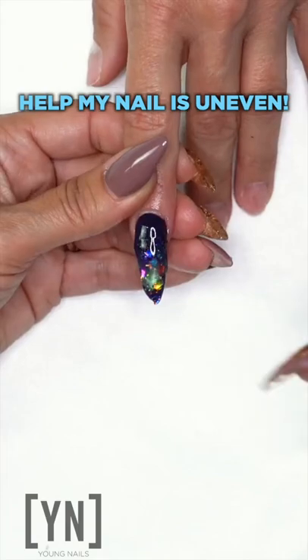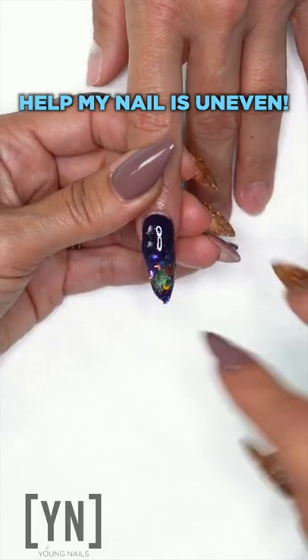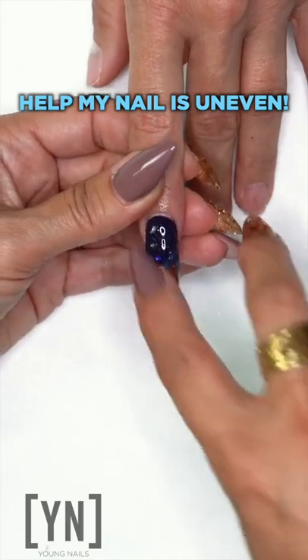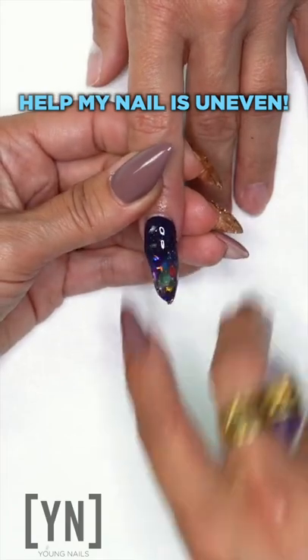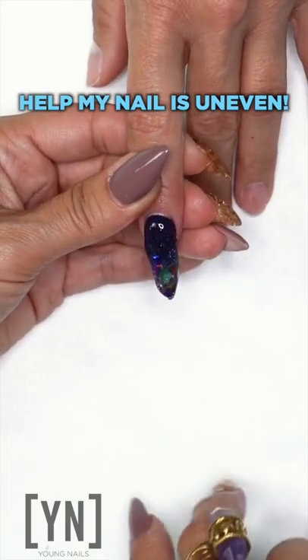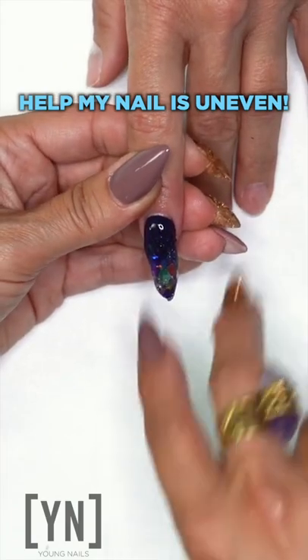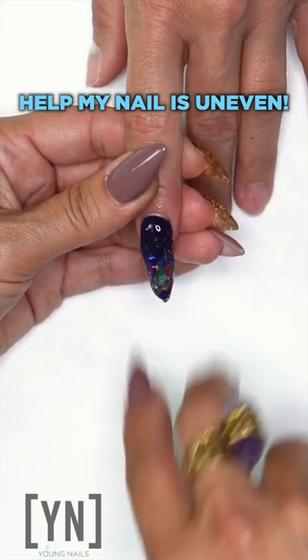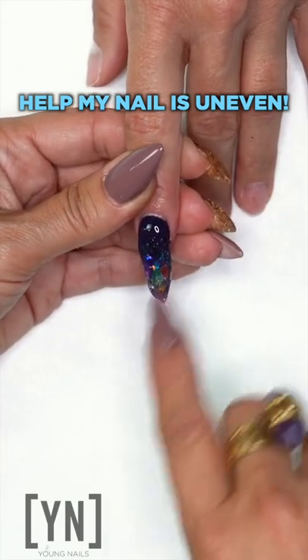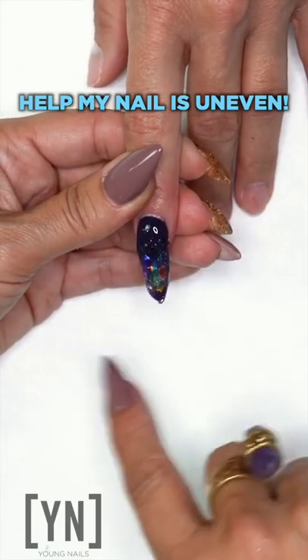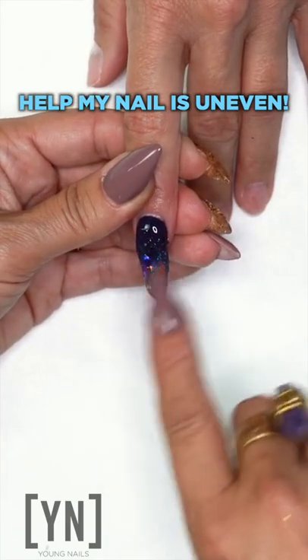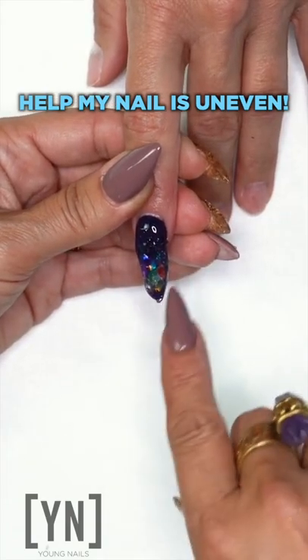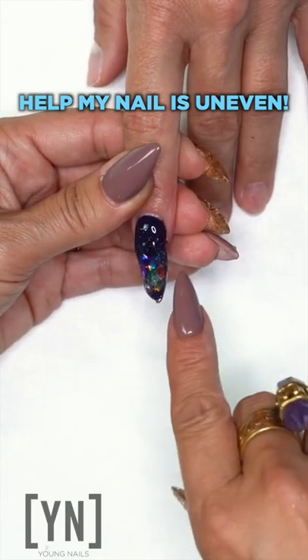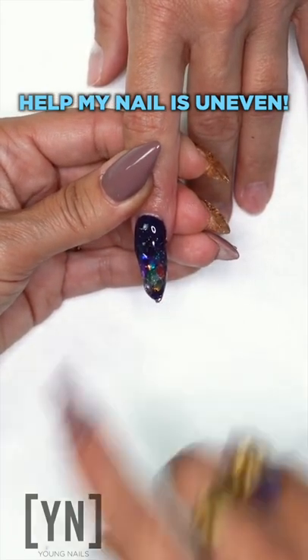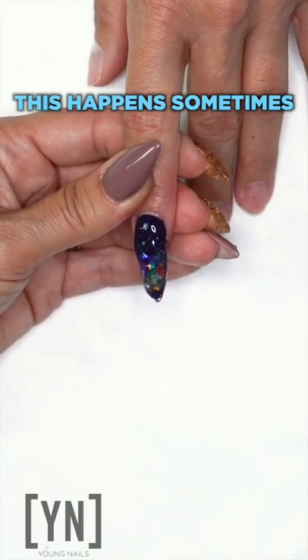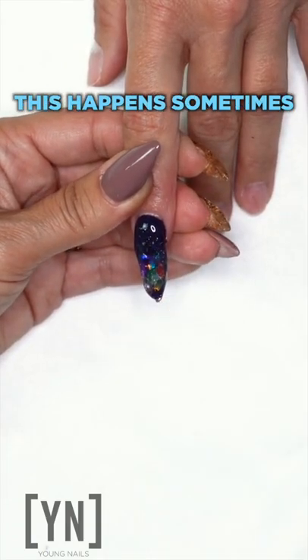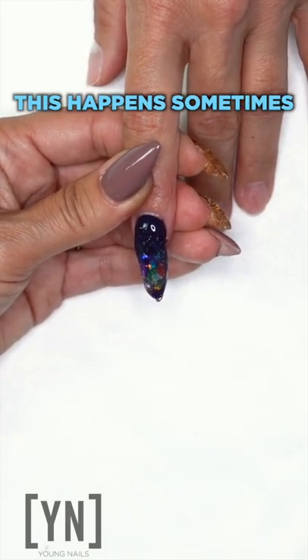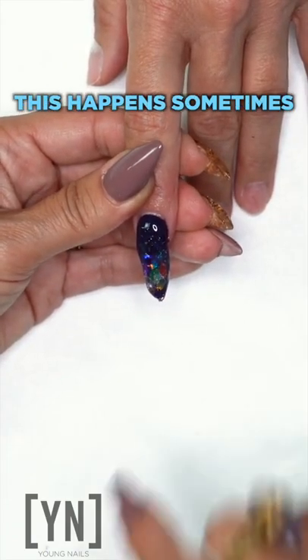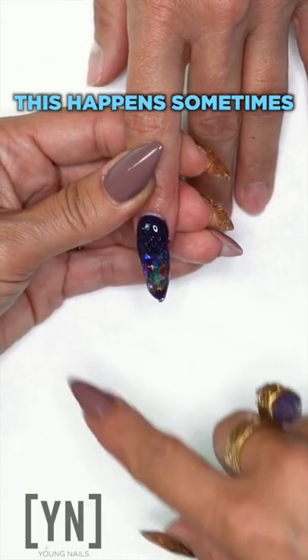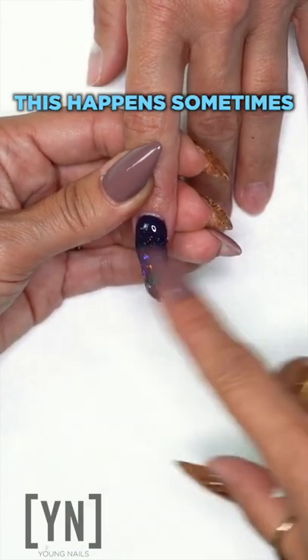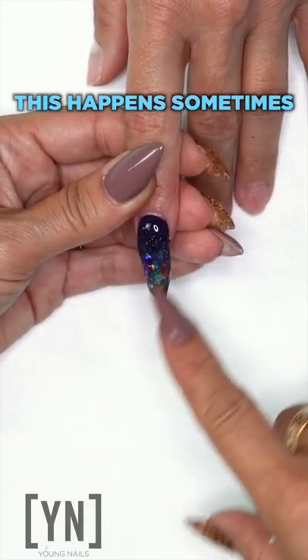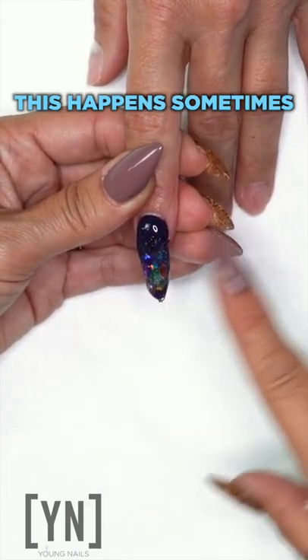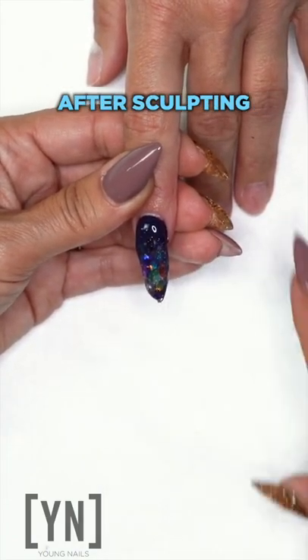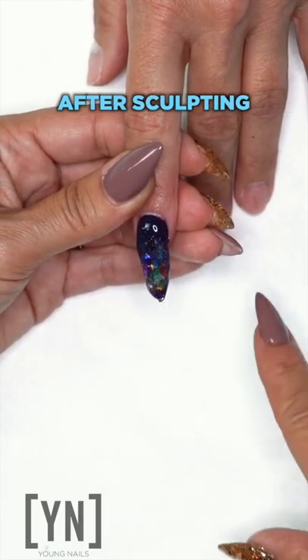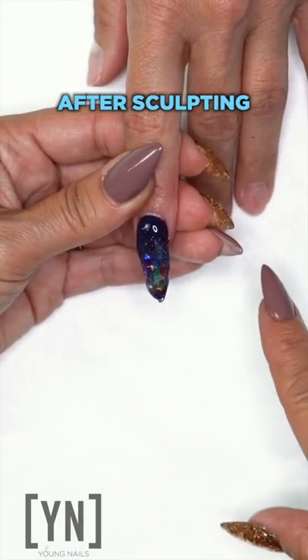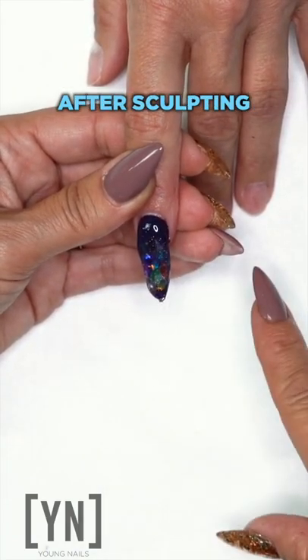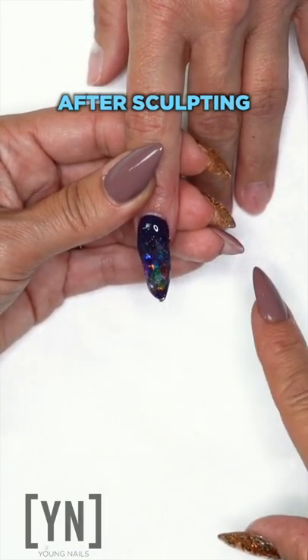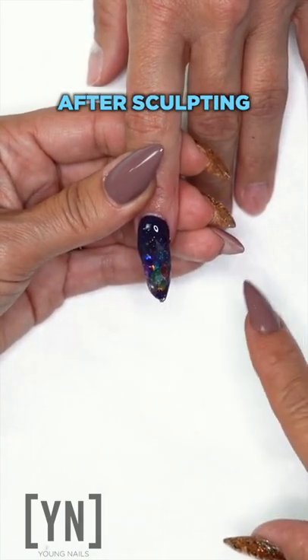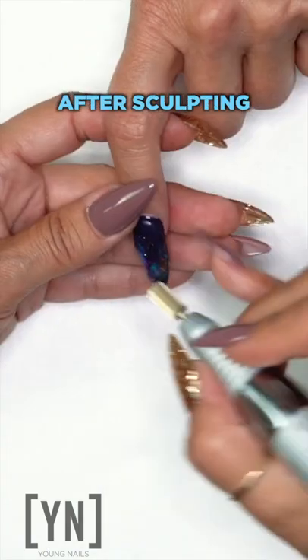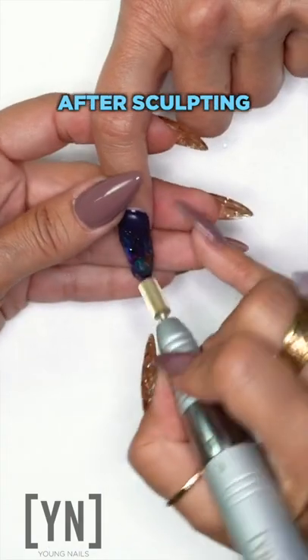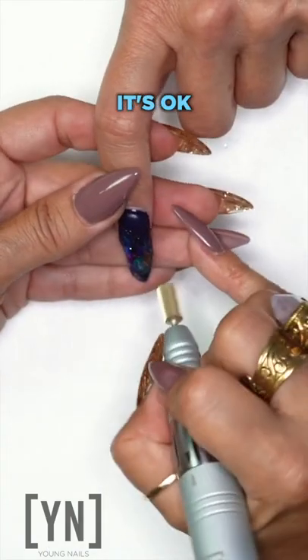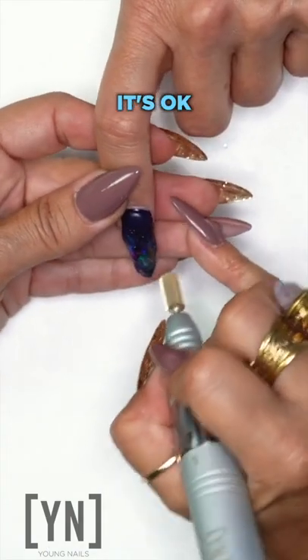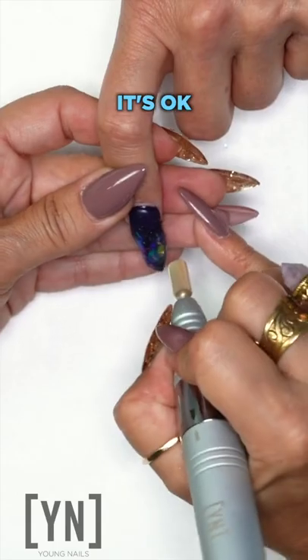My nail is uneven. This happens sometimes after sculpting. It's okay.